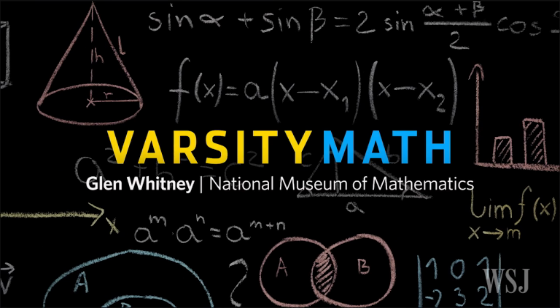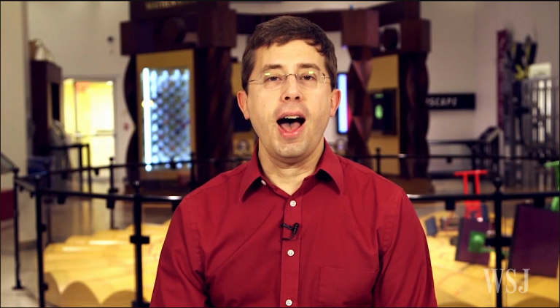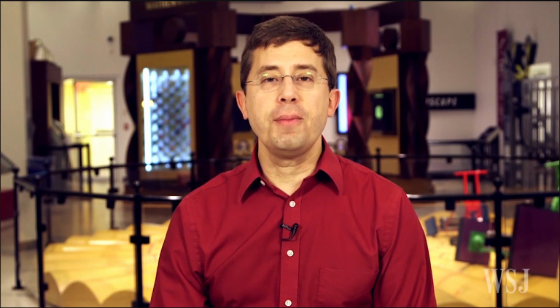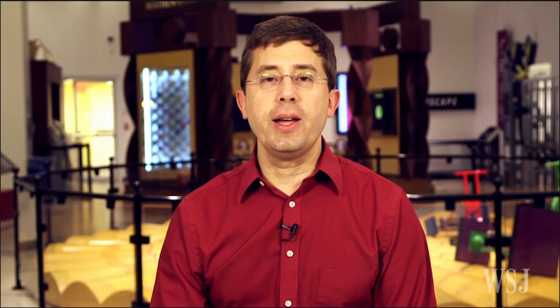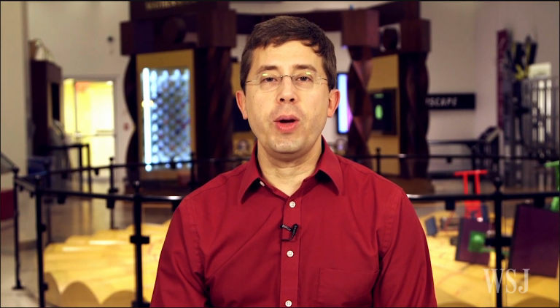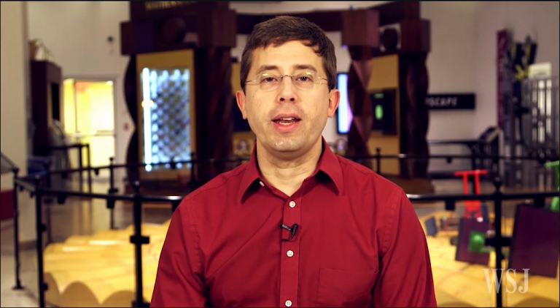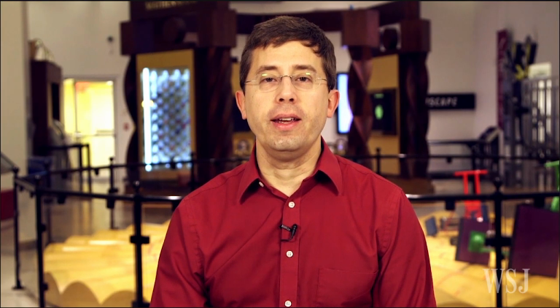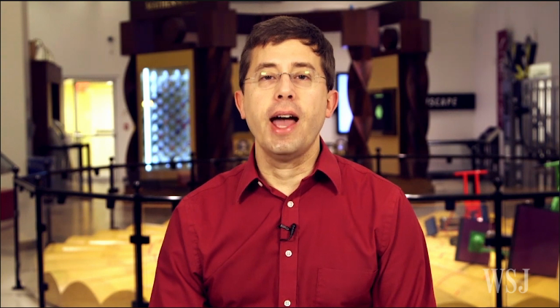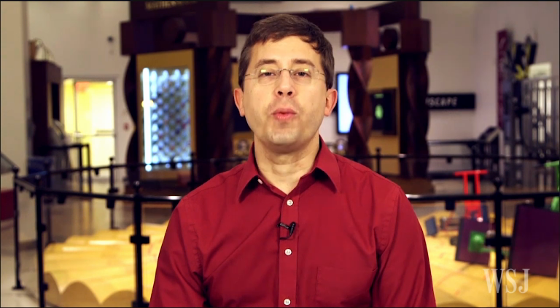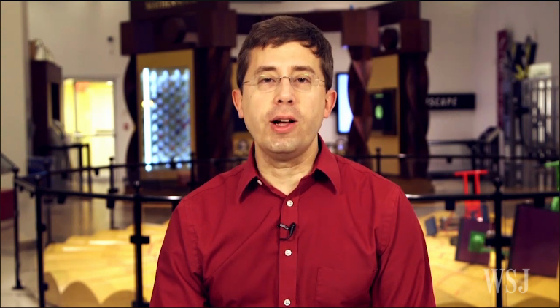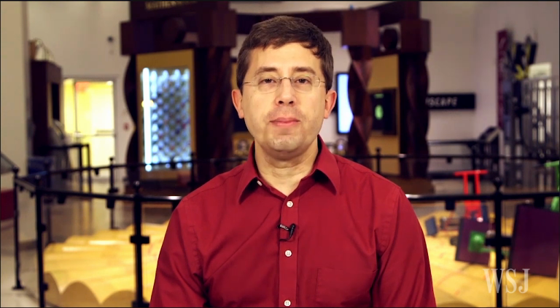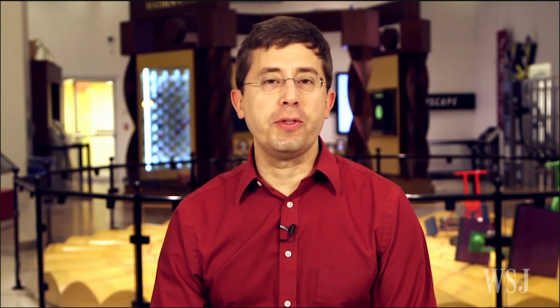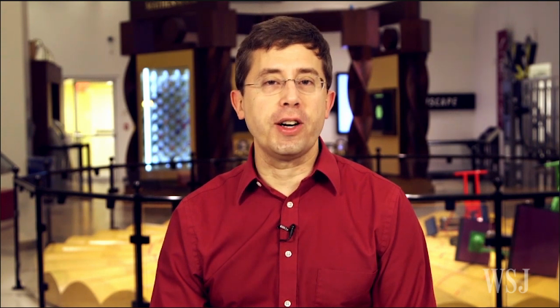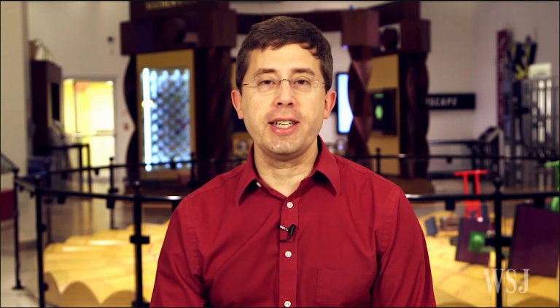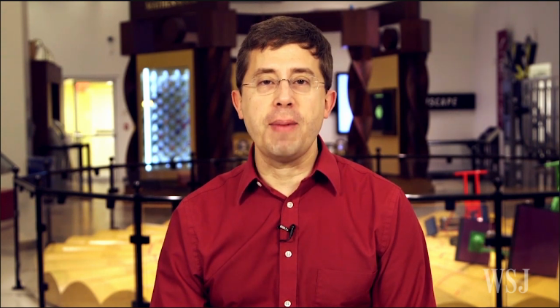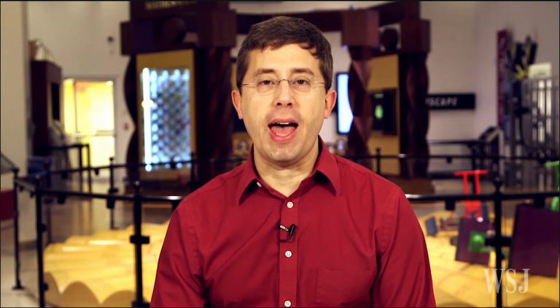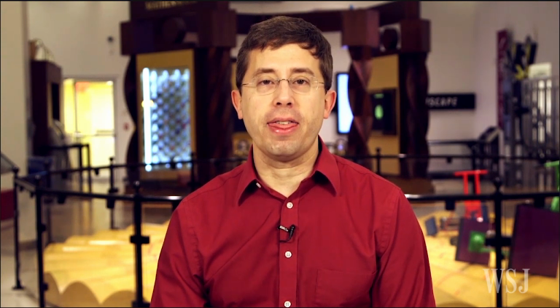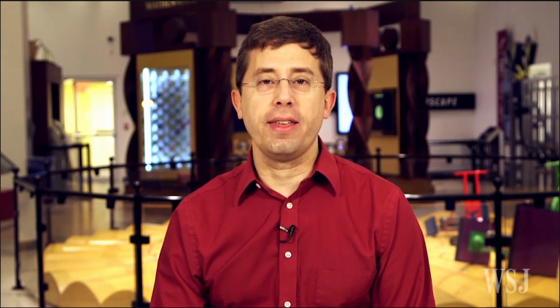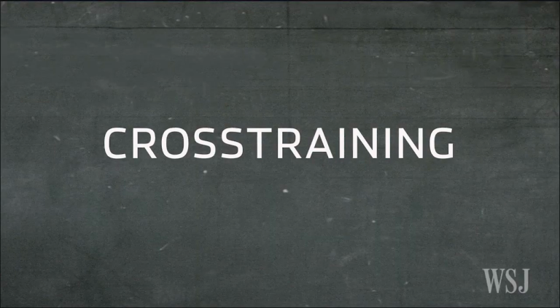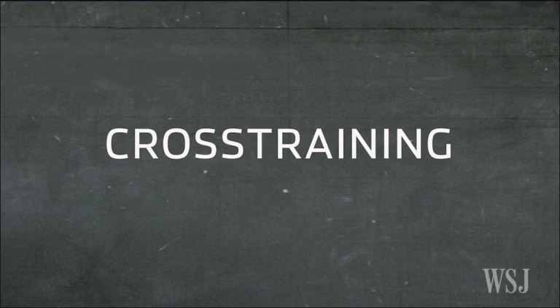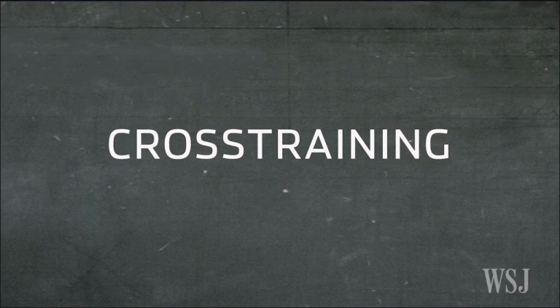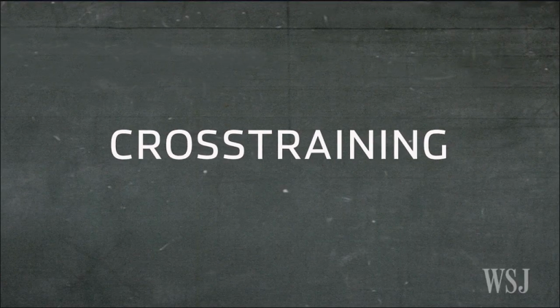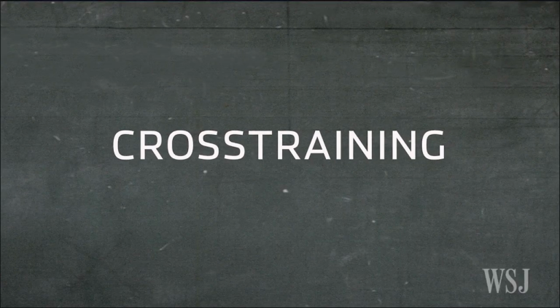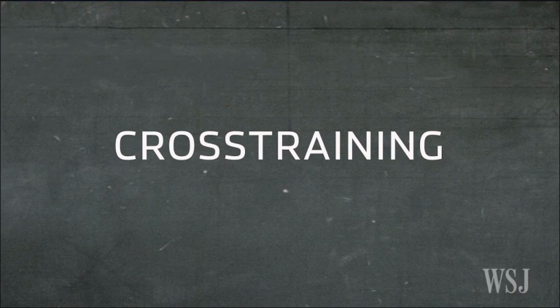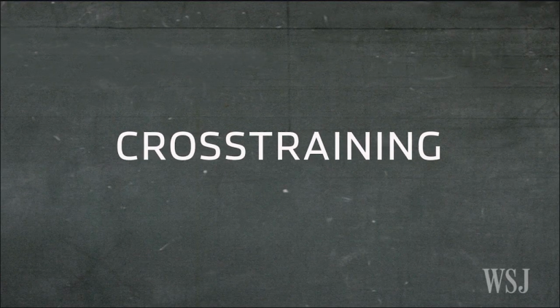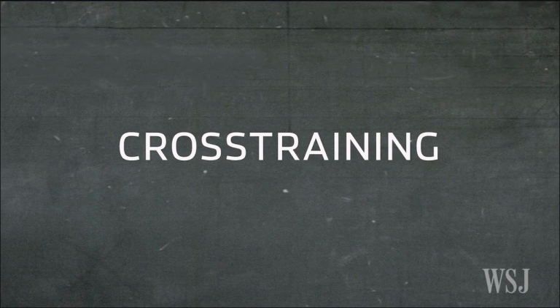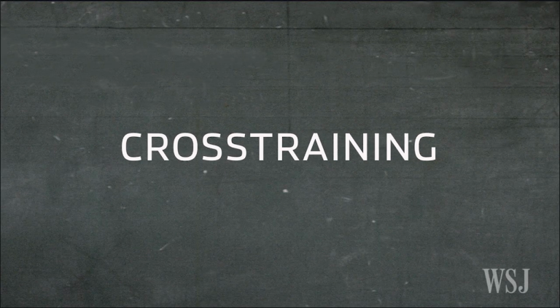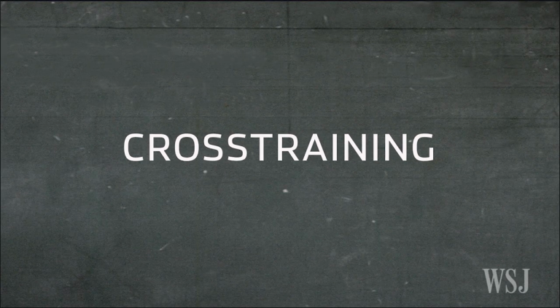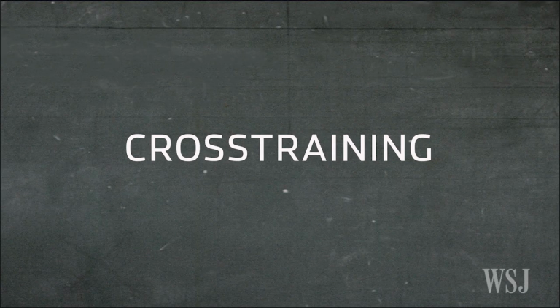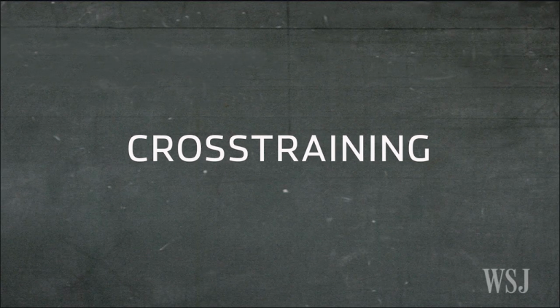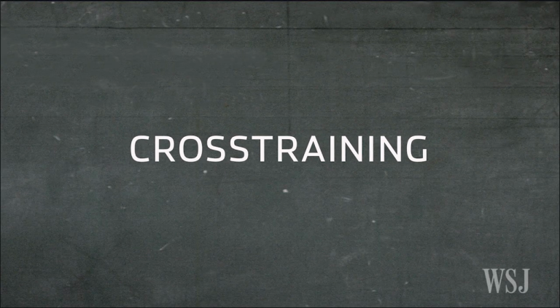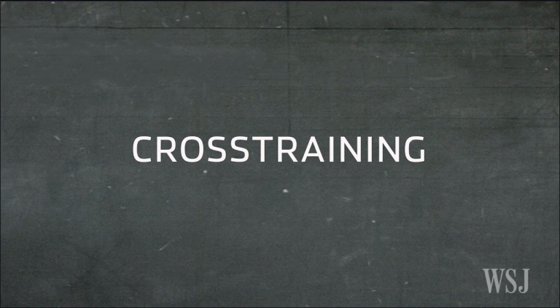I'm Glenn Whitney and welcome to Varsity Math. This week's puzzle is called cross-training.